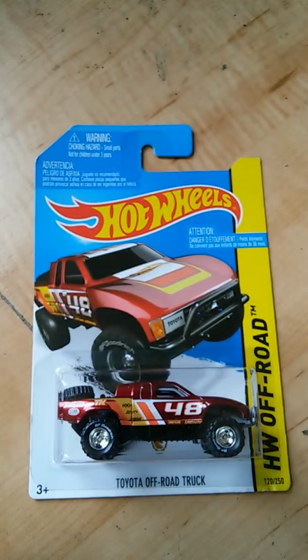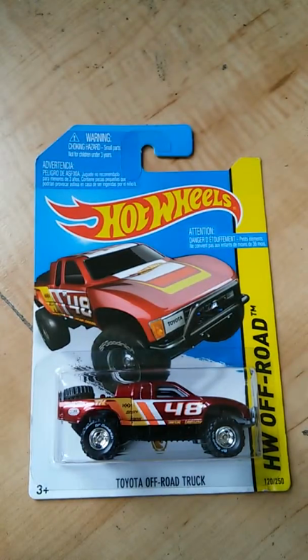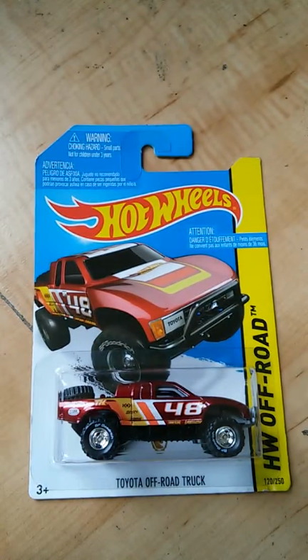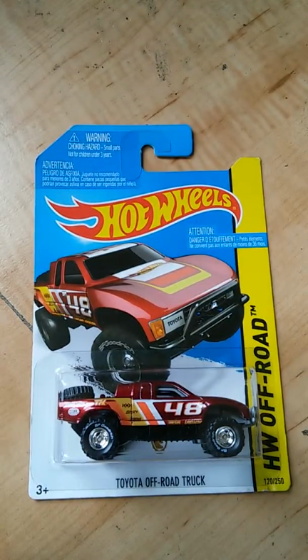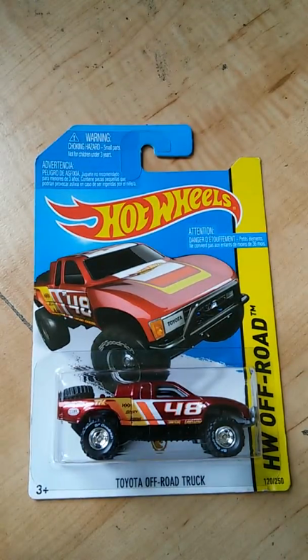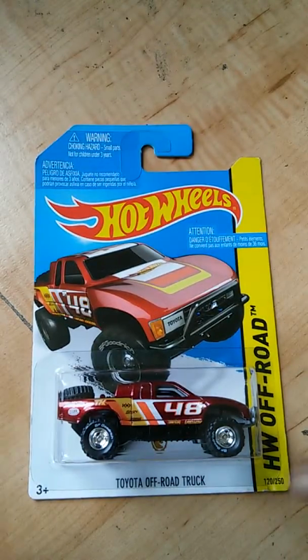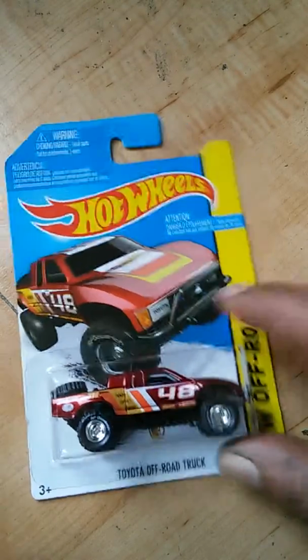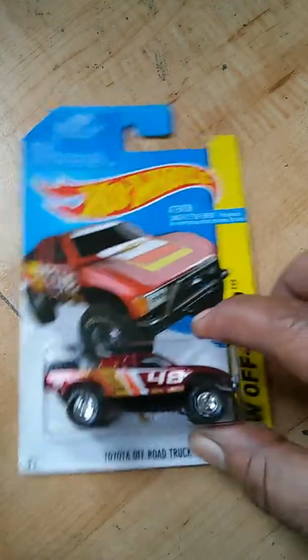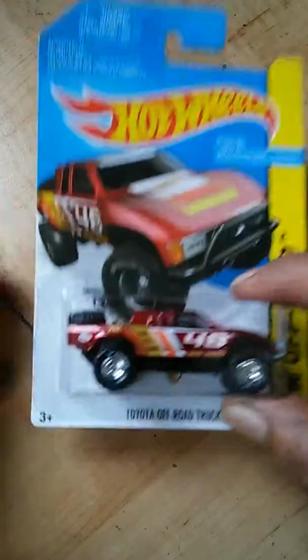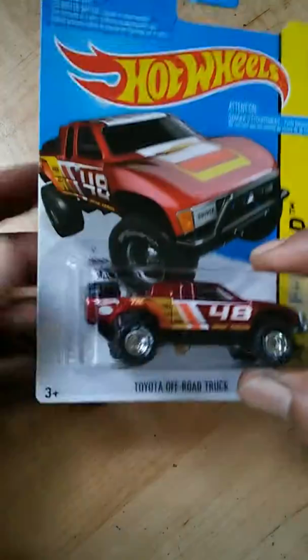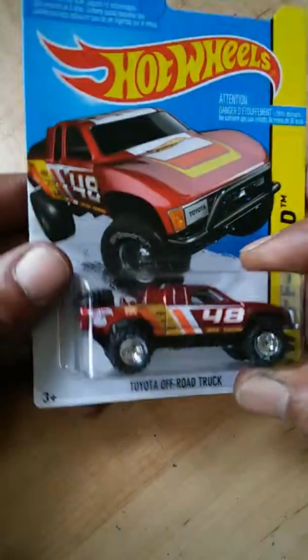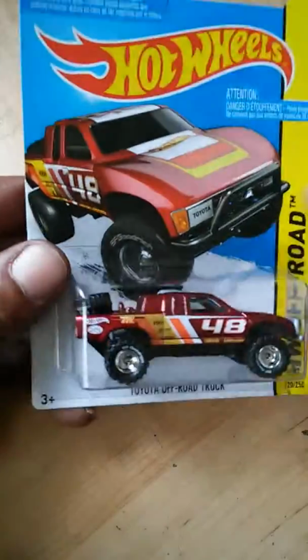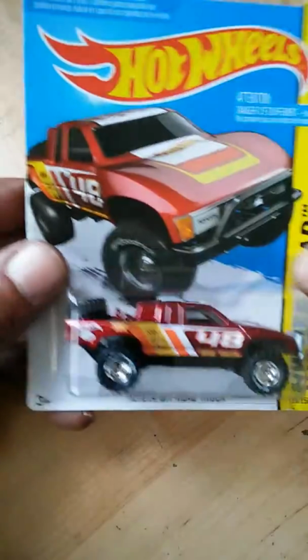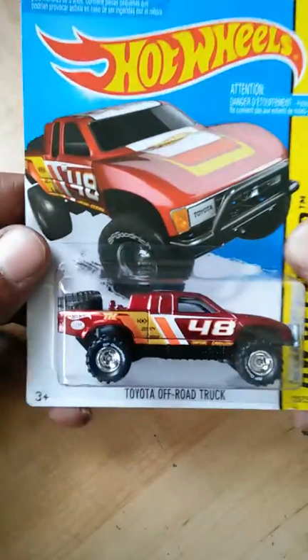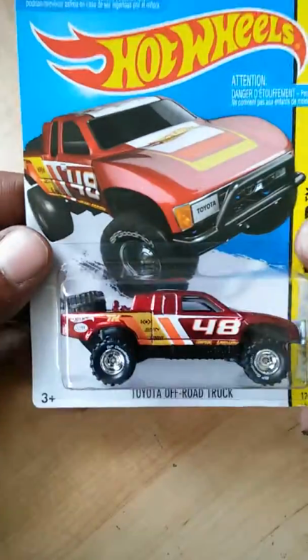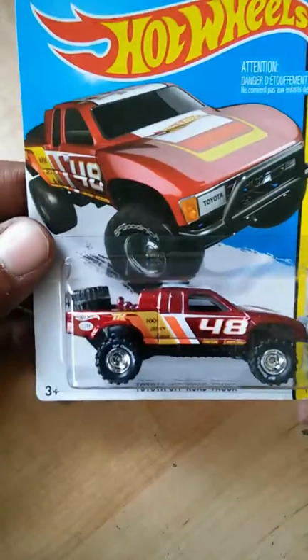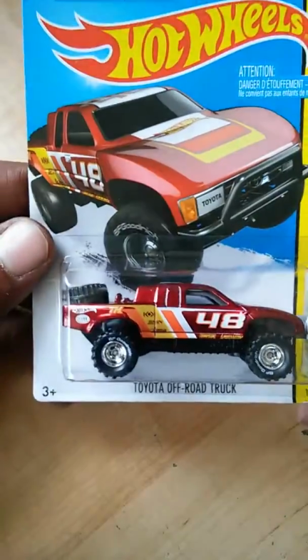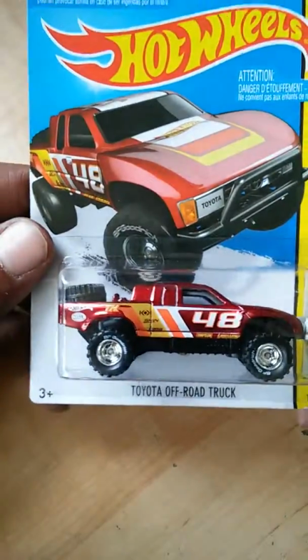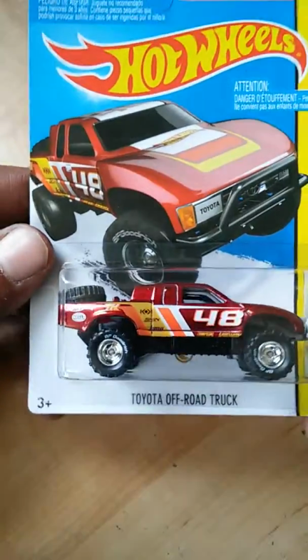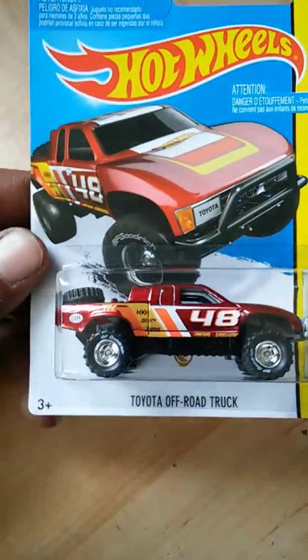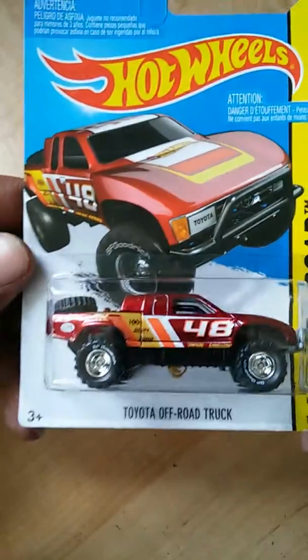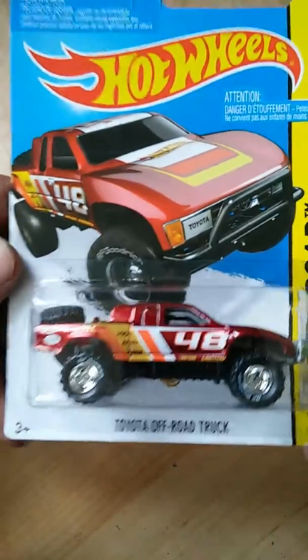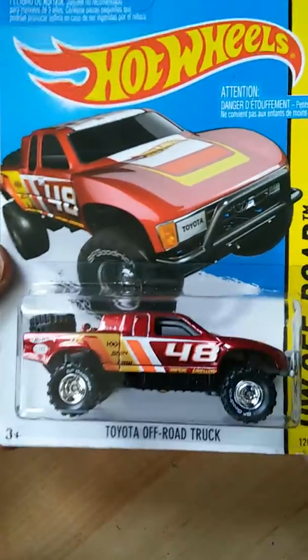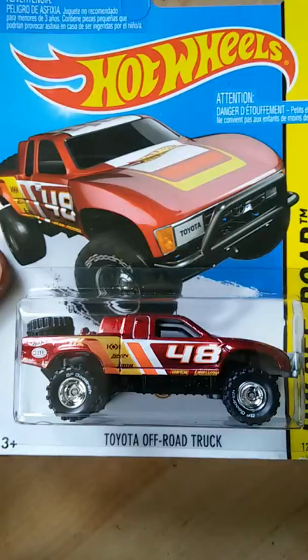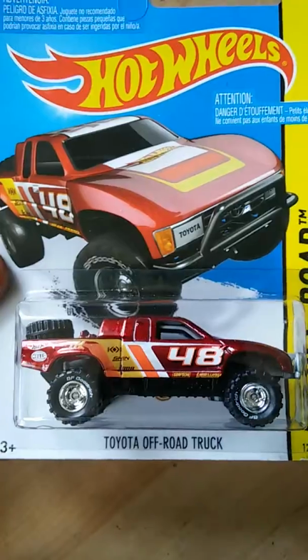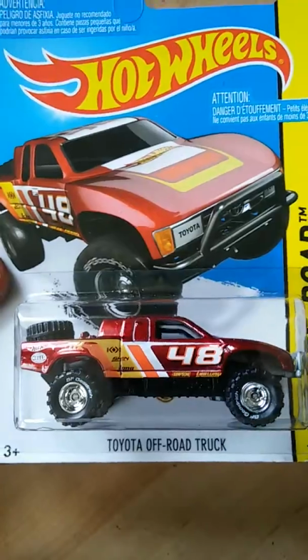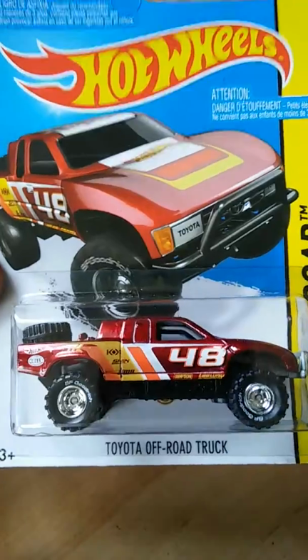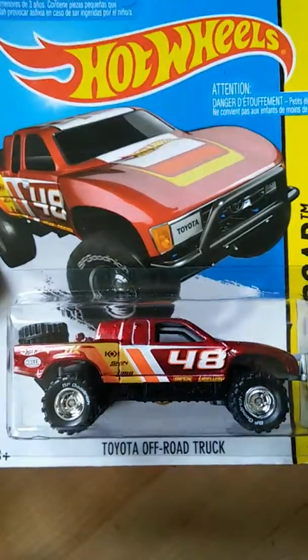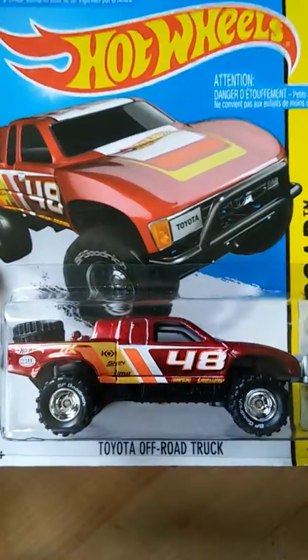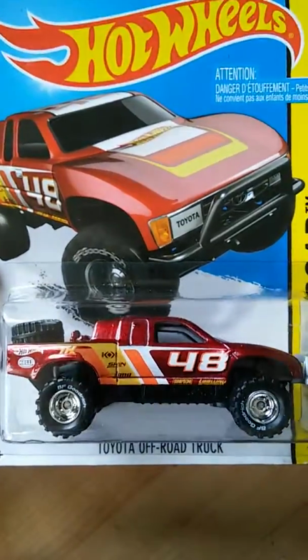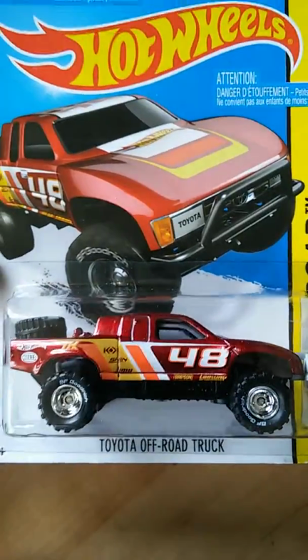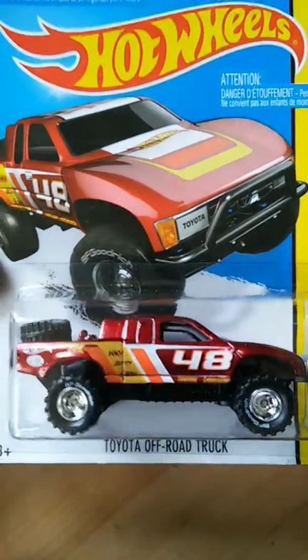This is Hot Wheels 2015 Super Treasure Hunt, the Toyota Off-Road Truck.